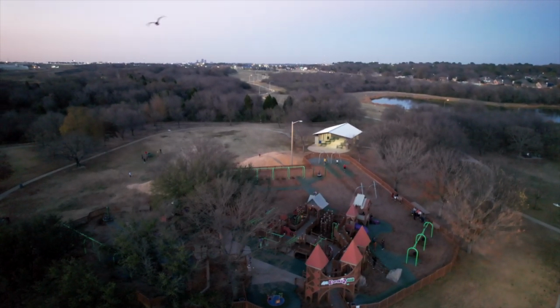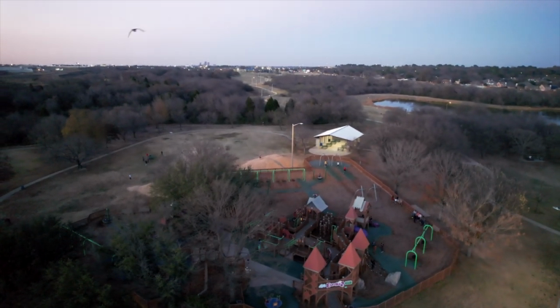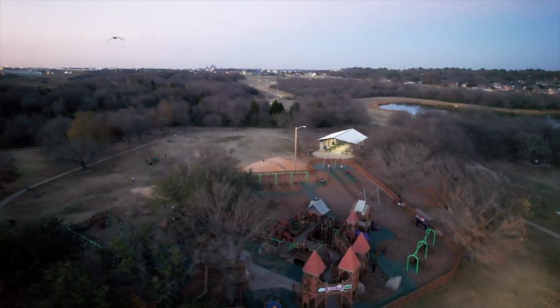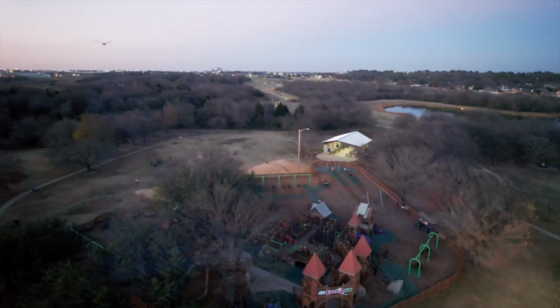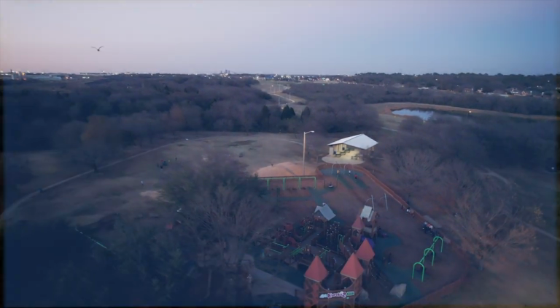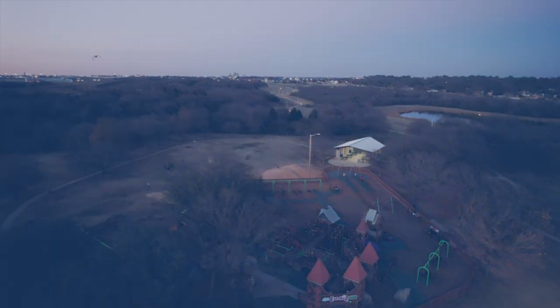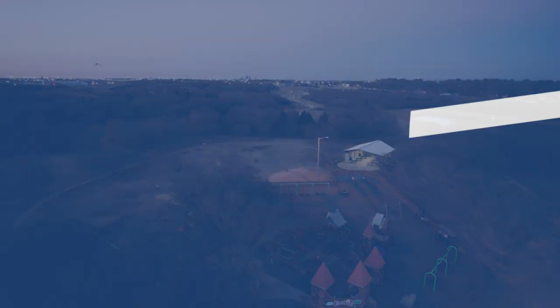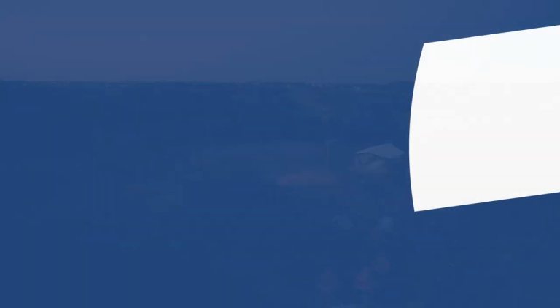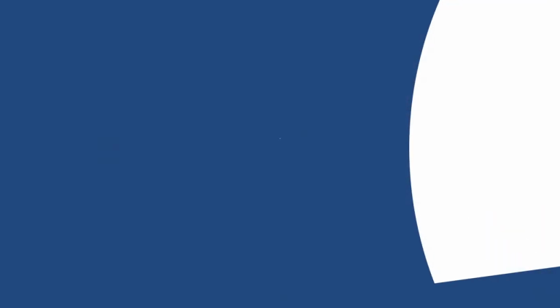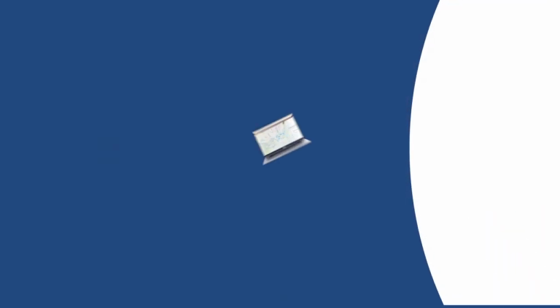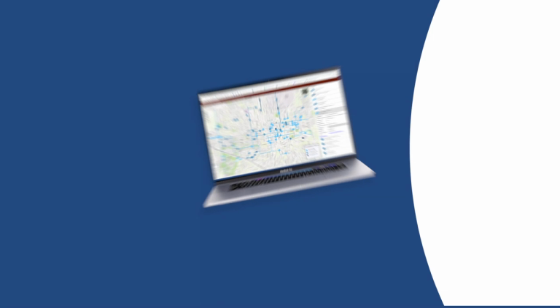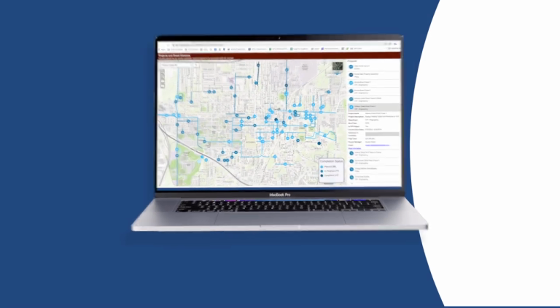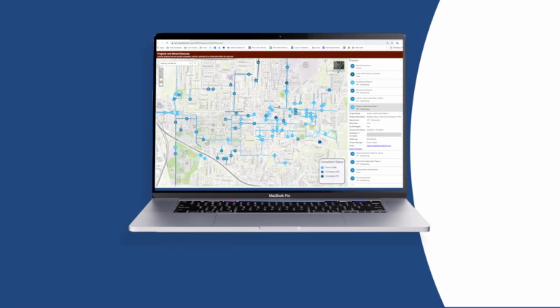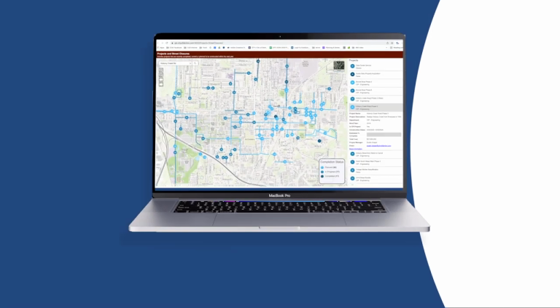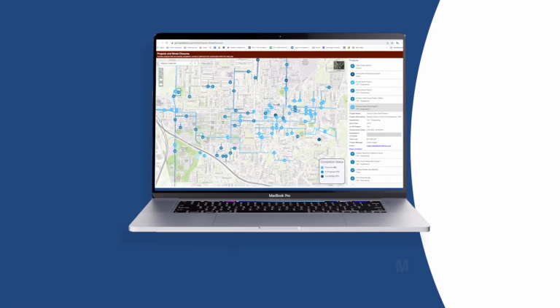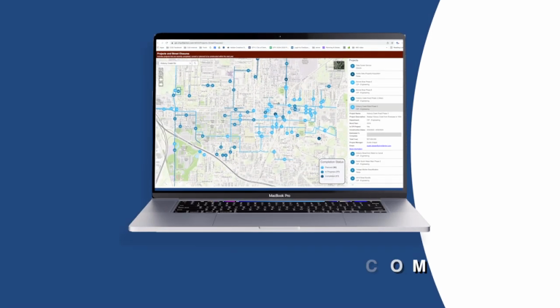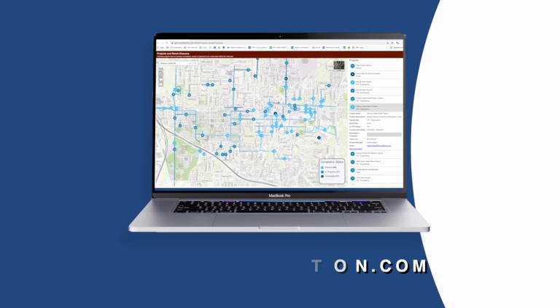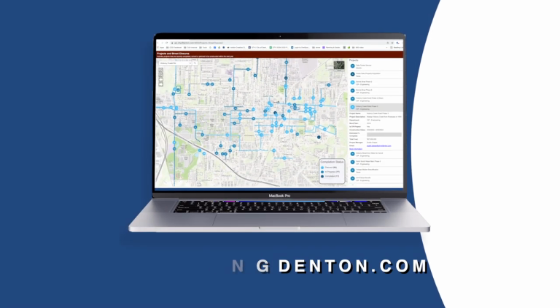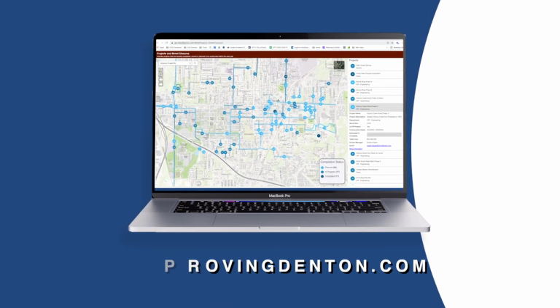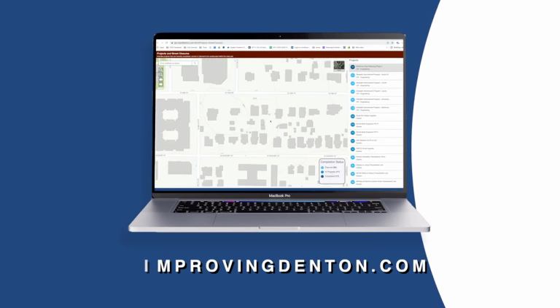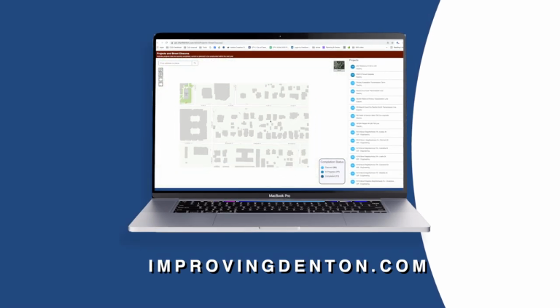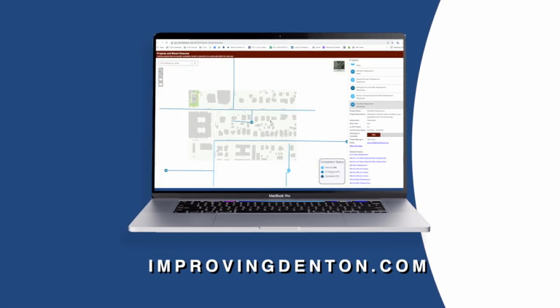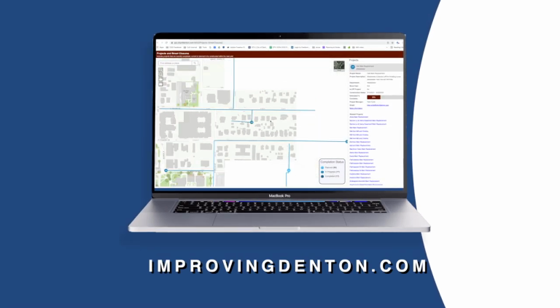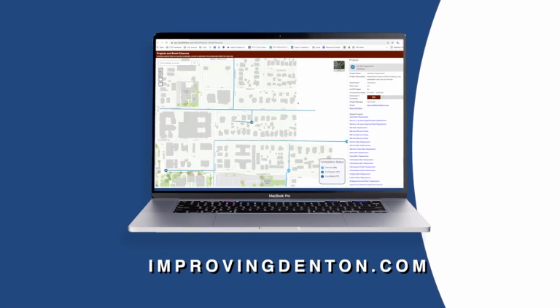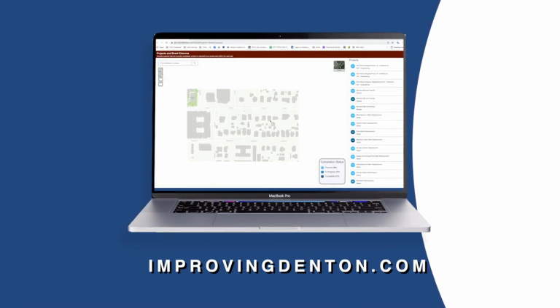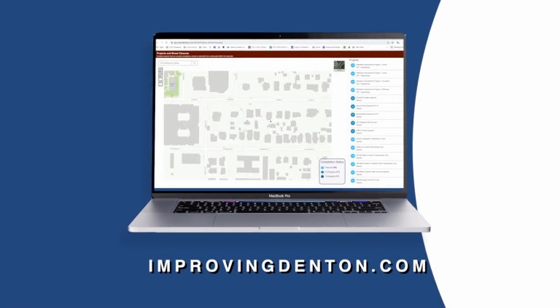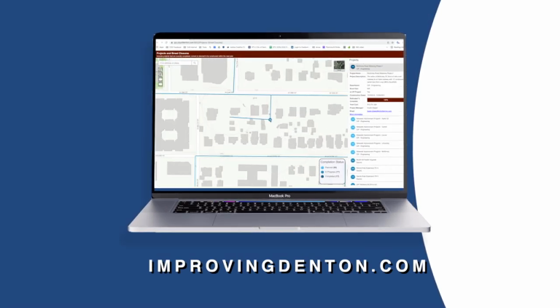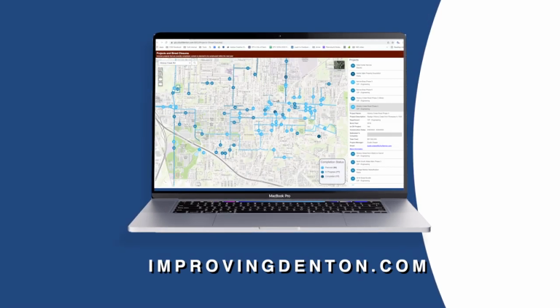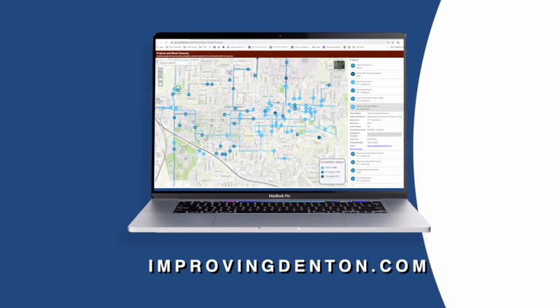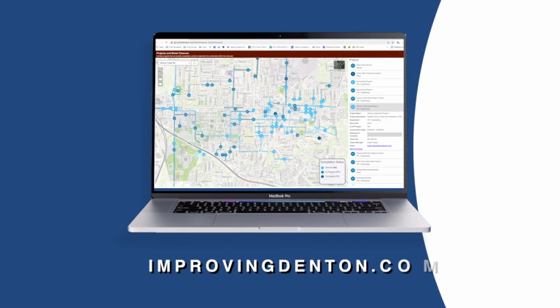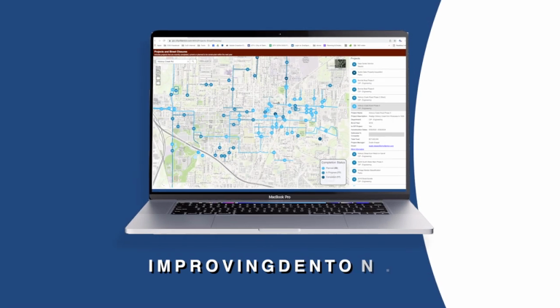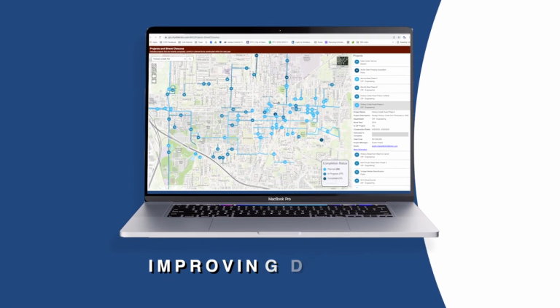To view the new CIP Map and other construction project resources, head to improvingdenton.com.